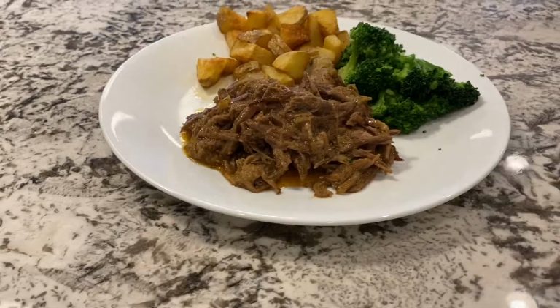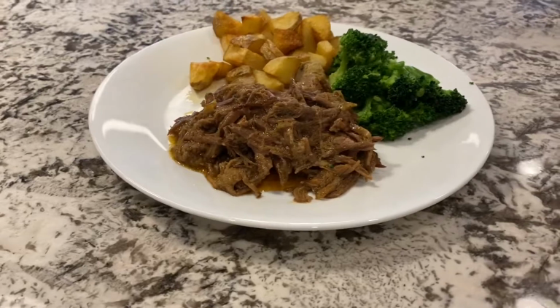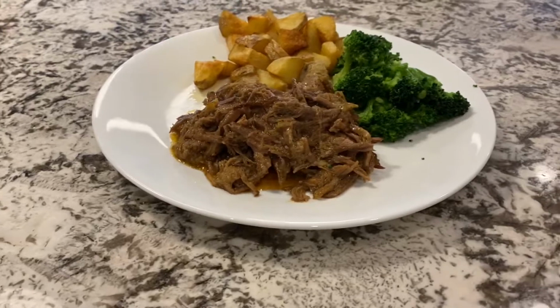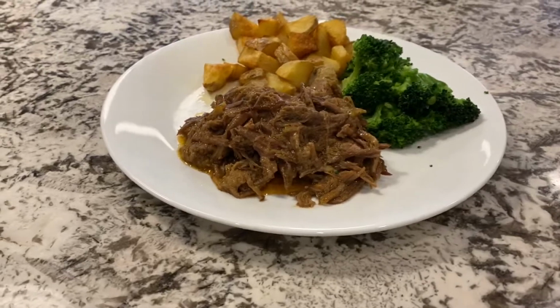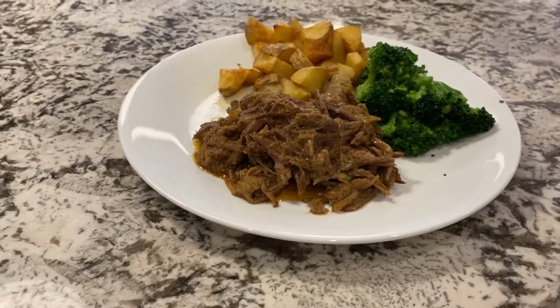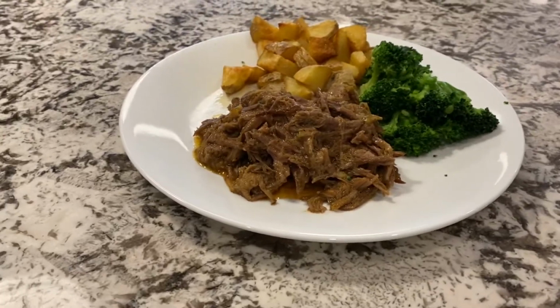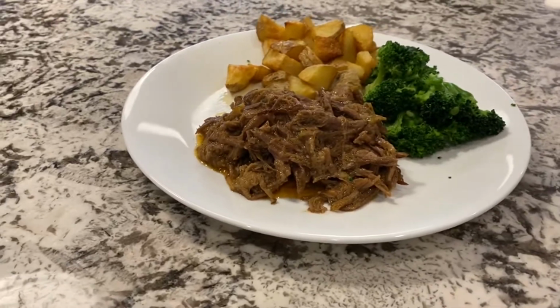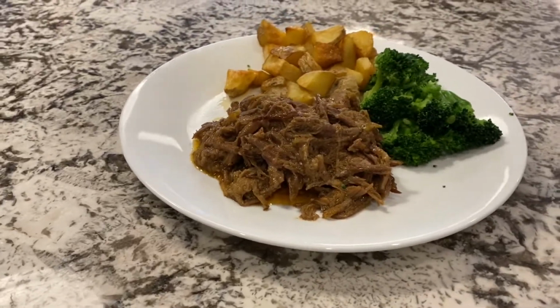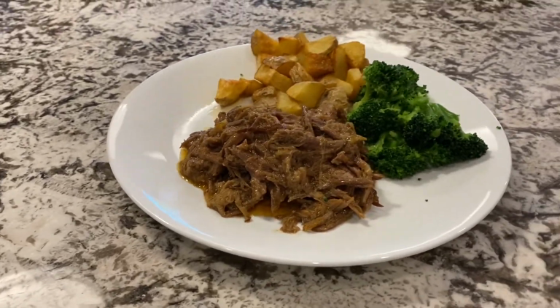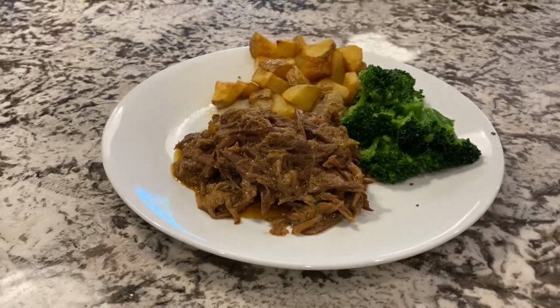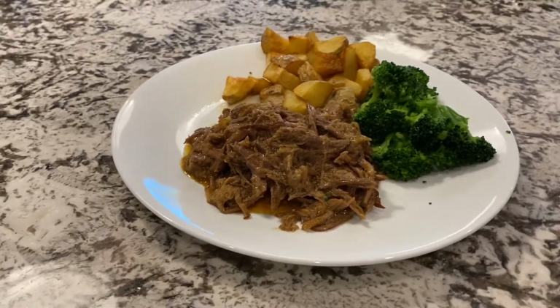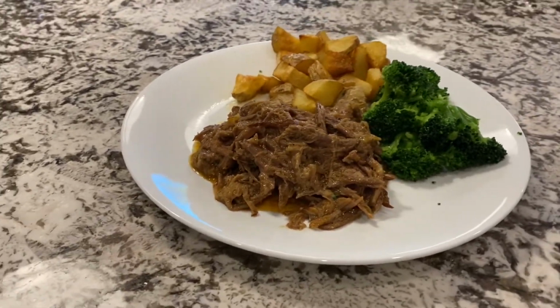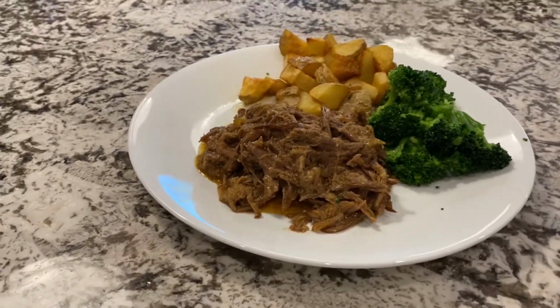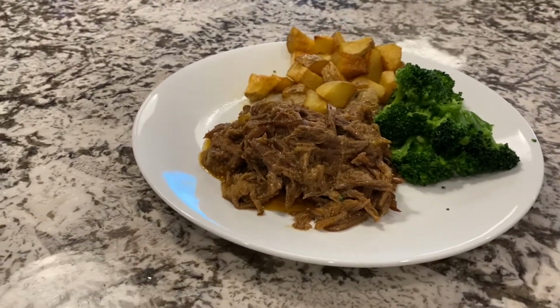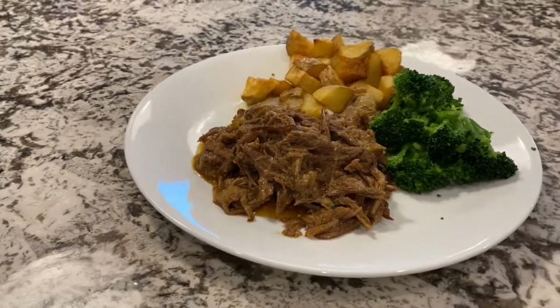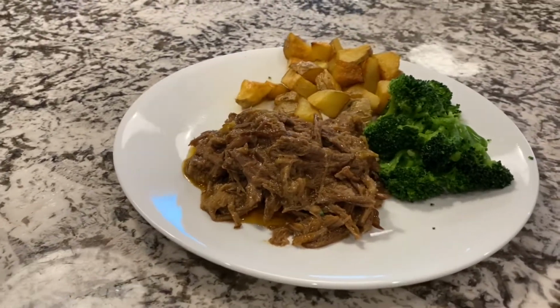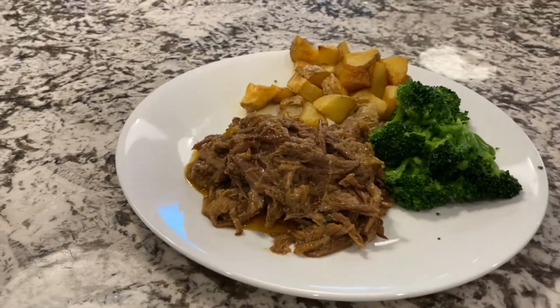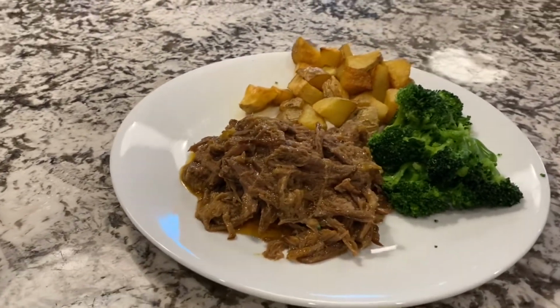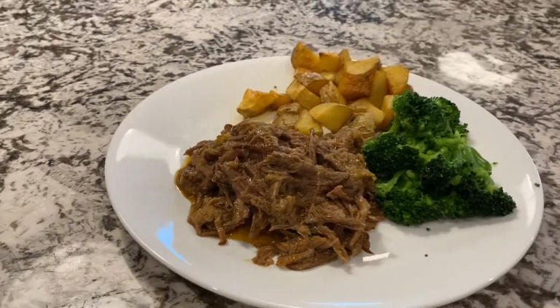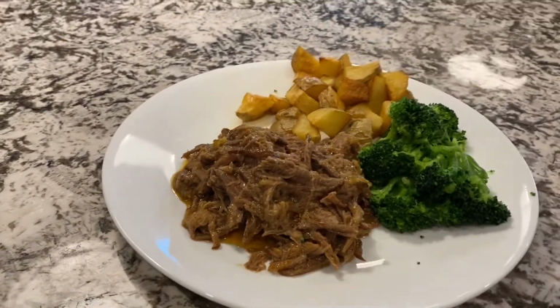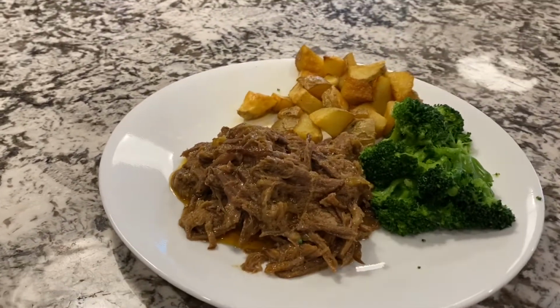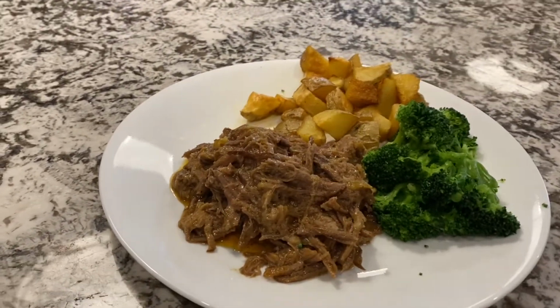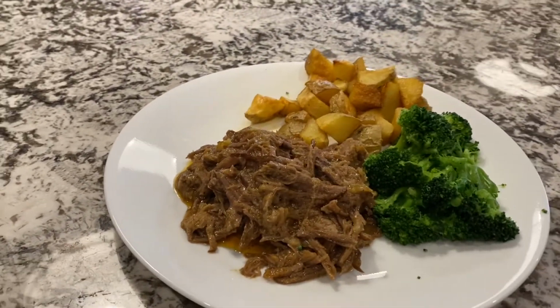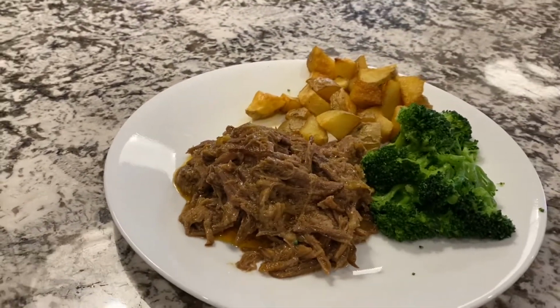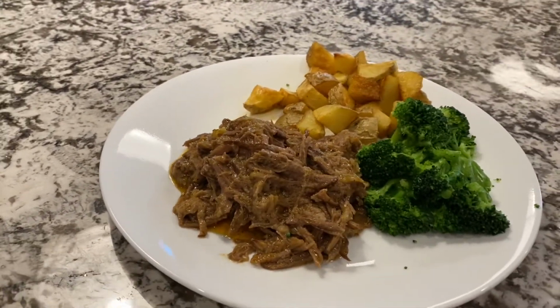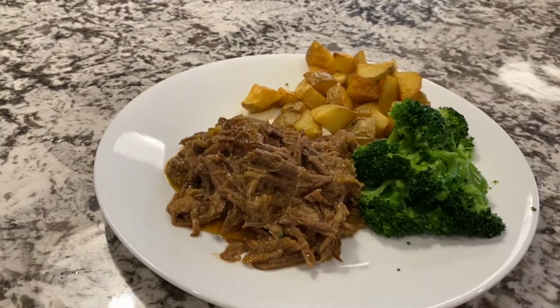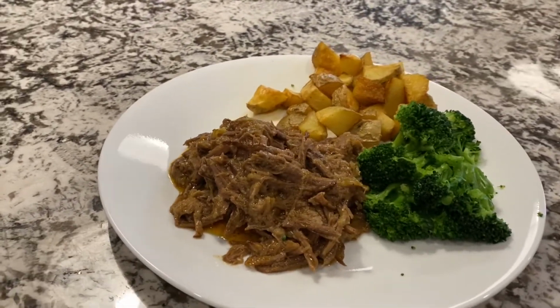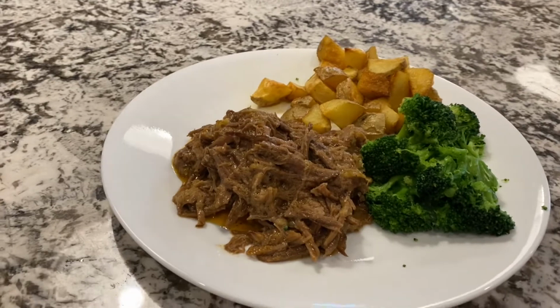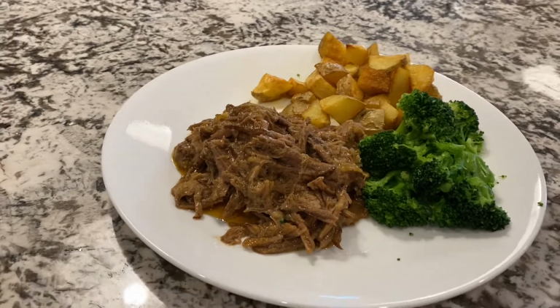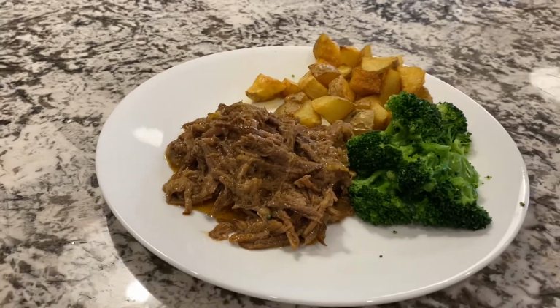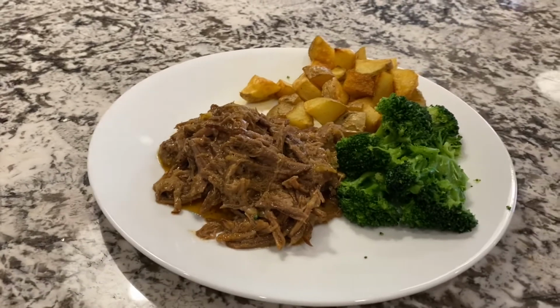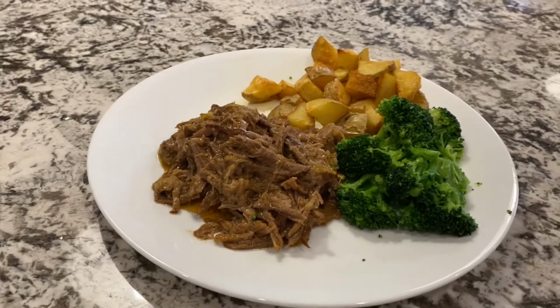Hey everybody, welcome back to our family pantry. Today we're going to show you how to make our Mississippi pot roast.